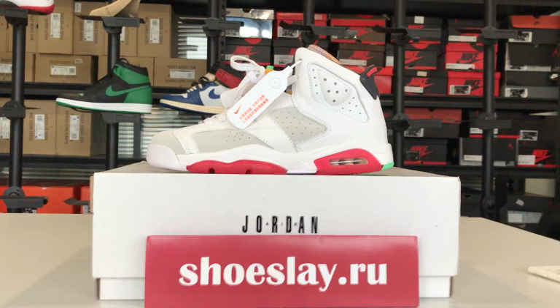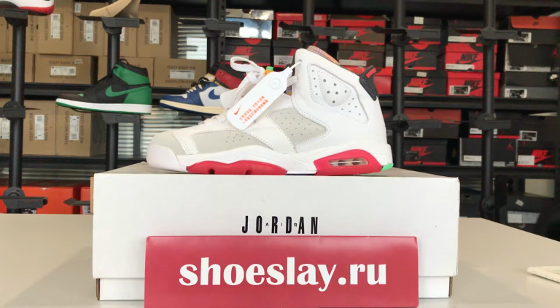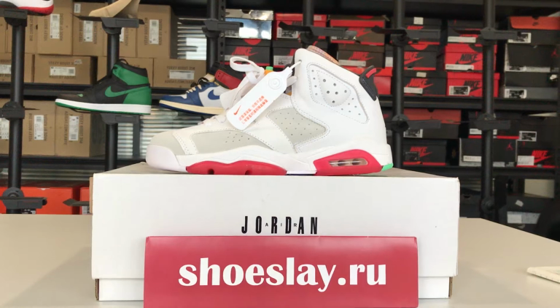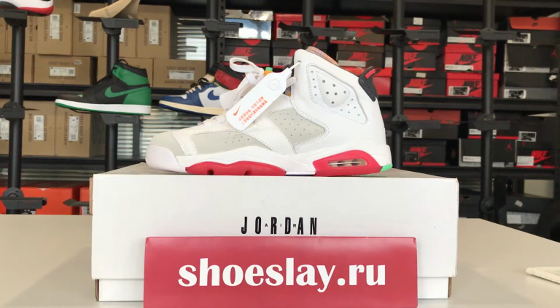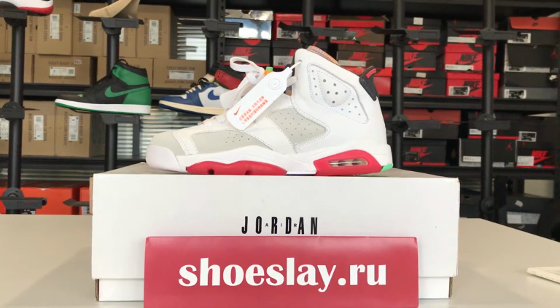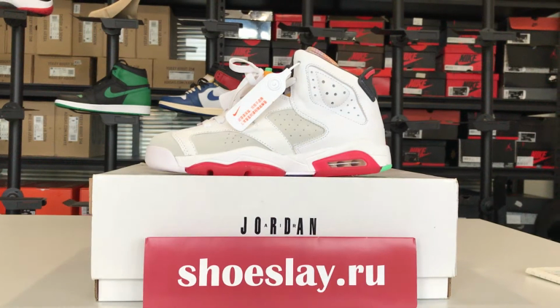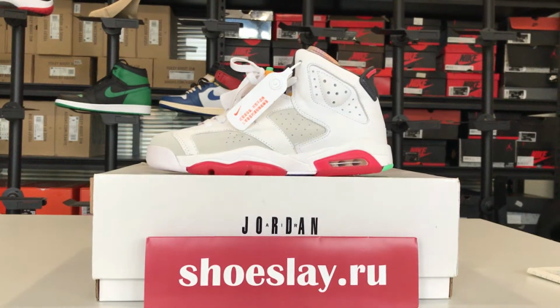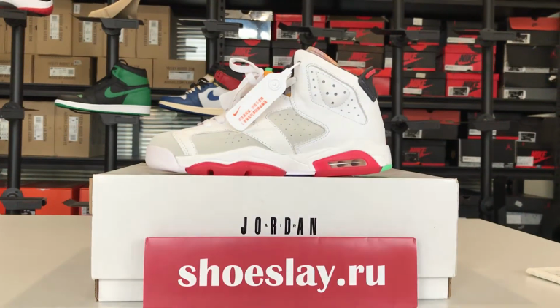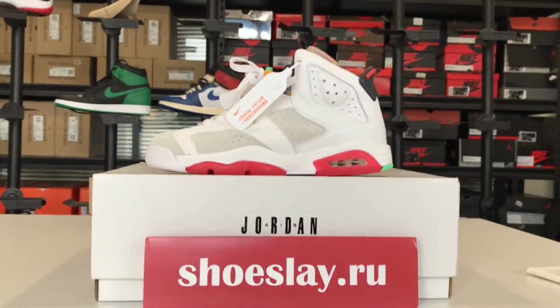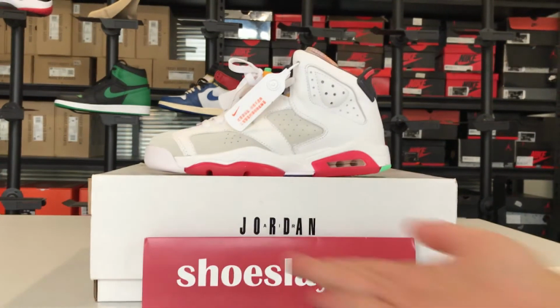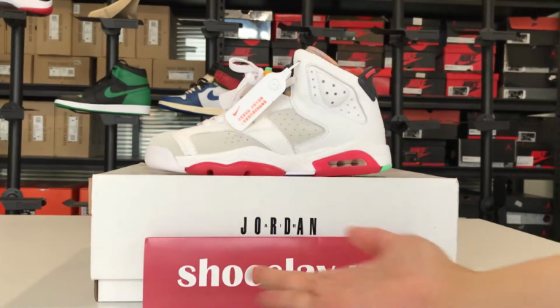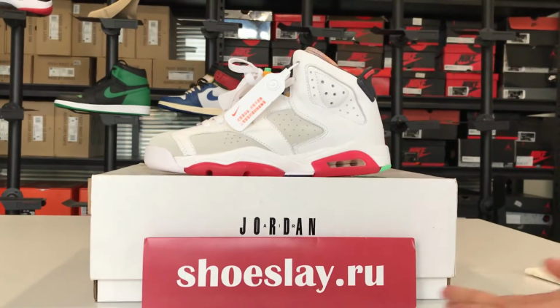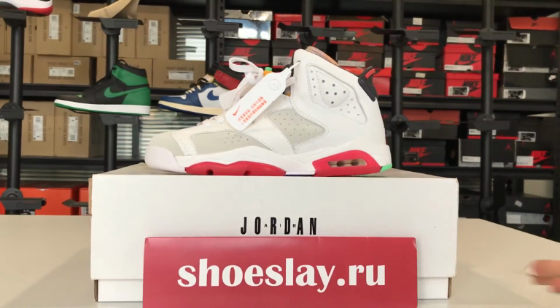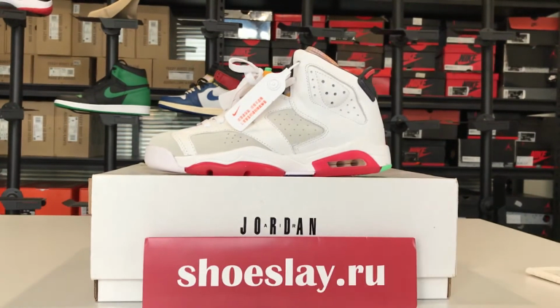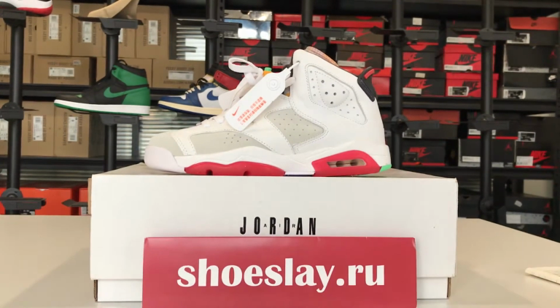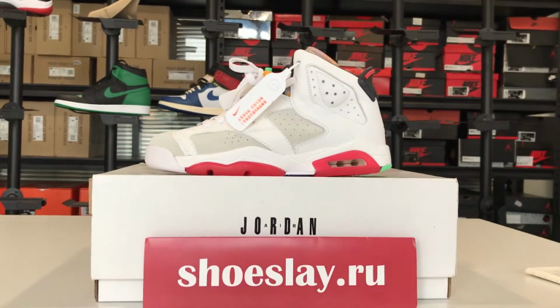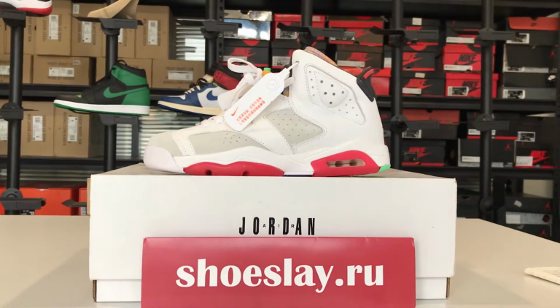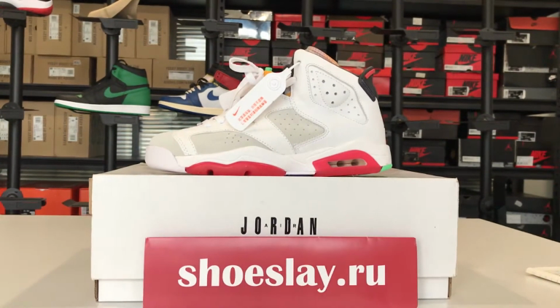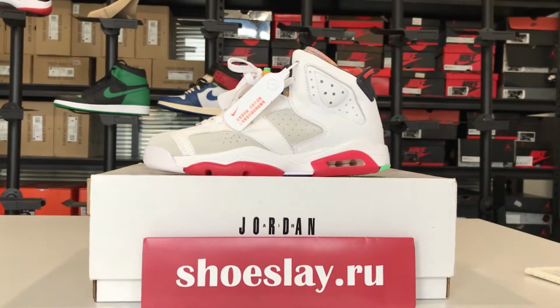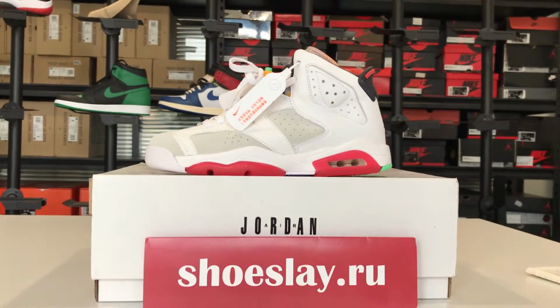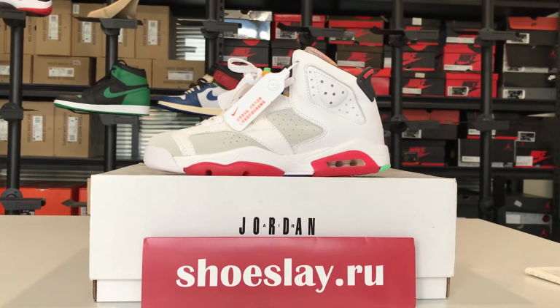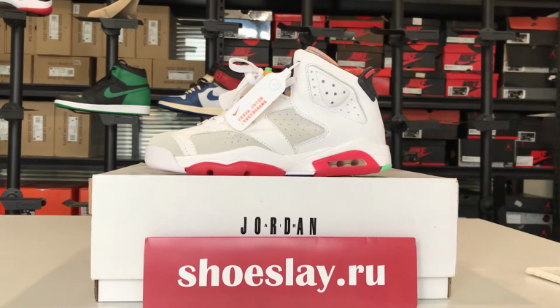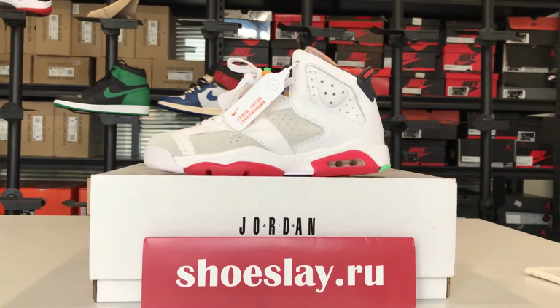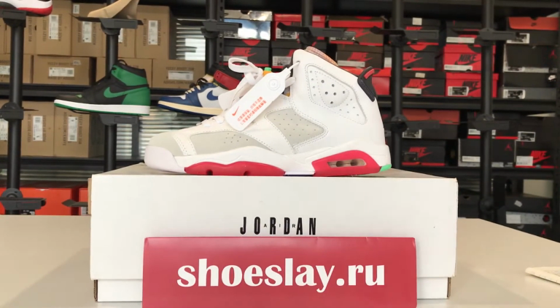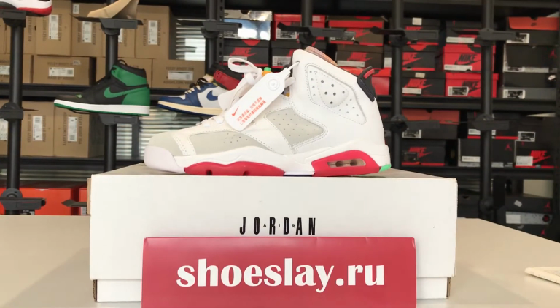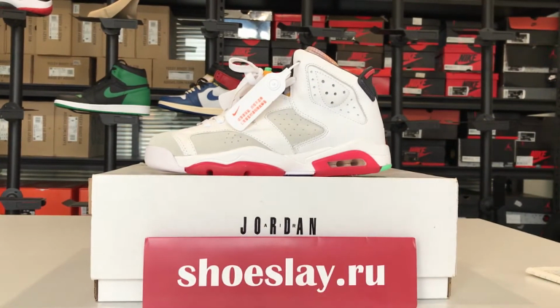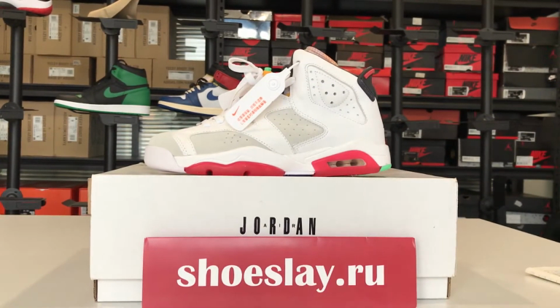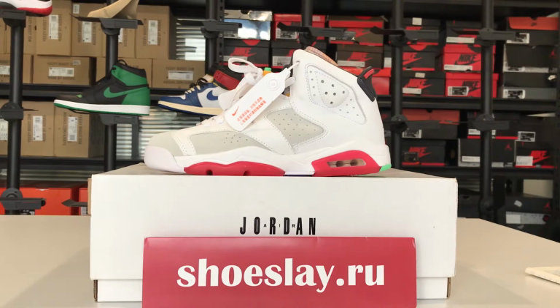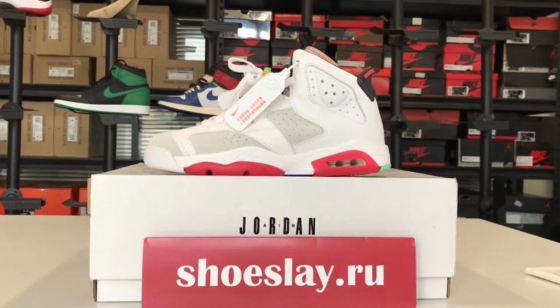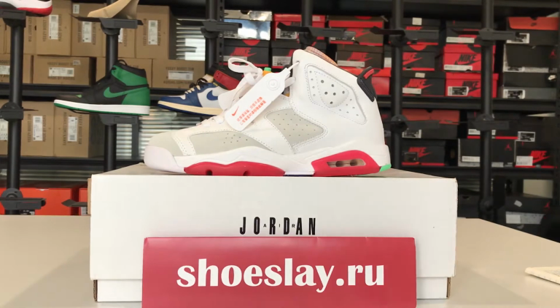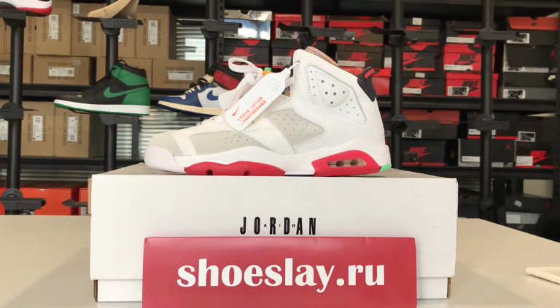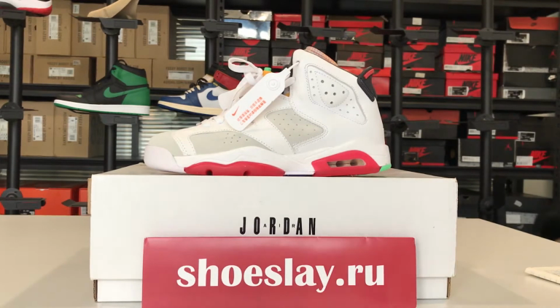Hello guys, this is Nyo from ShoesLay.ru. Today I'm going to talk about the Air Jordan 6 Retro.